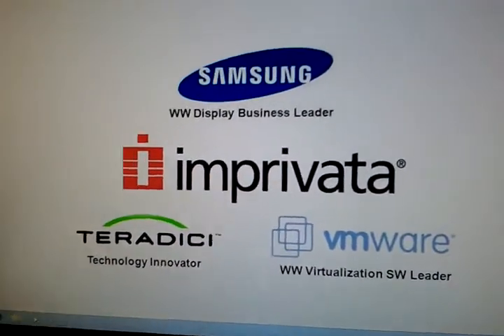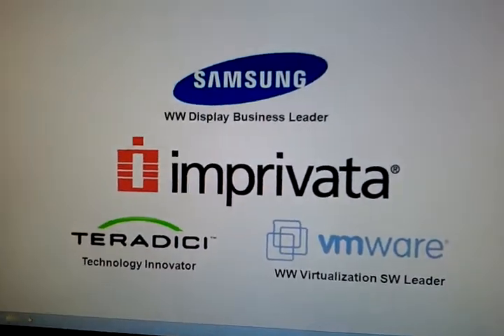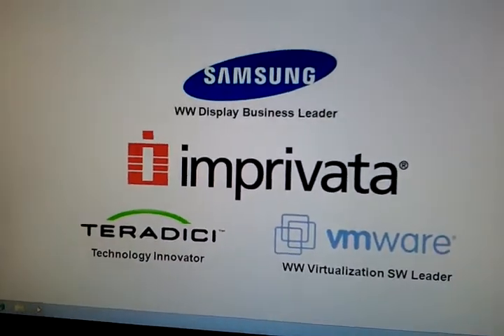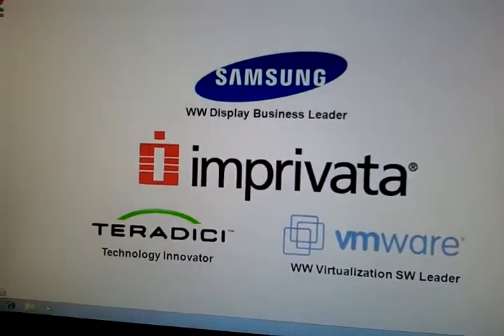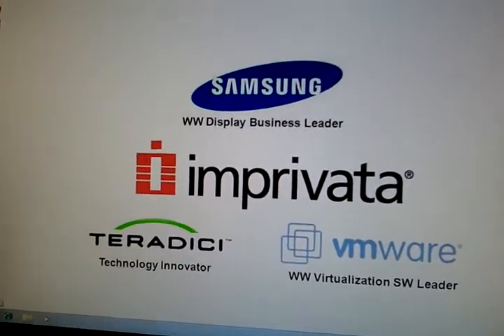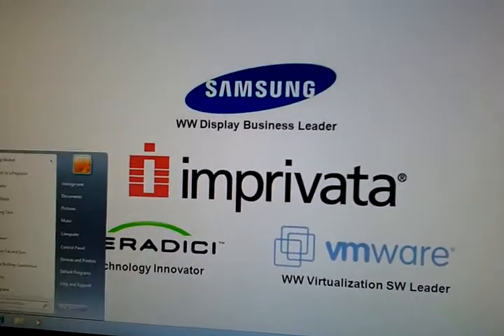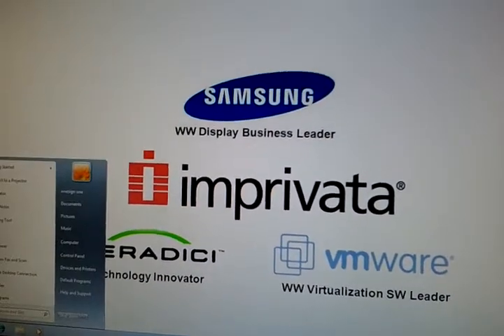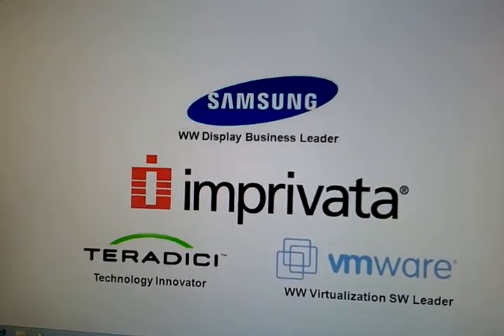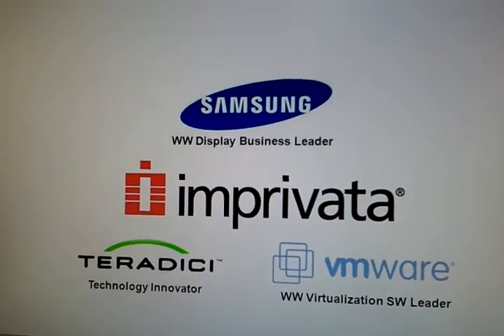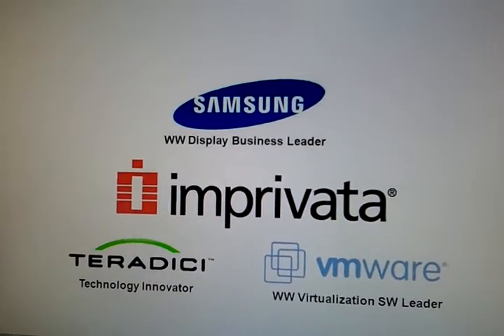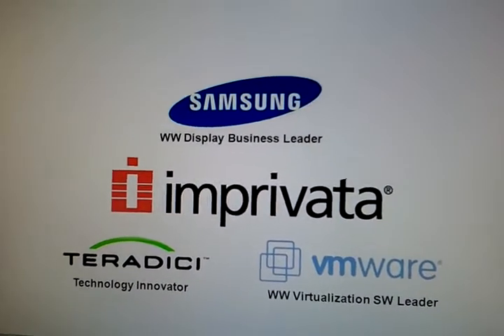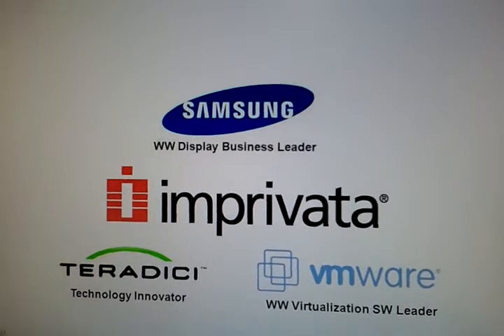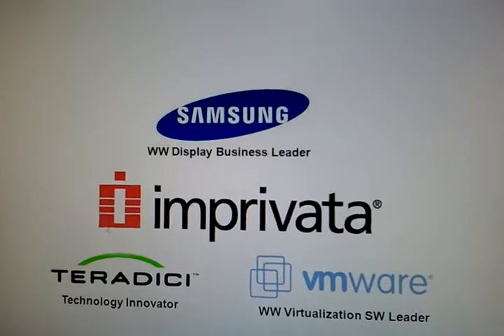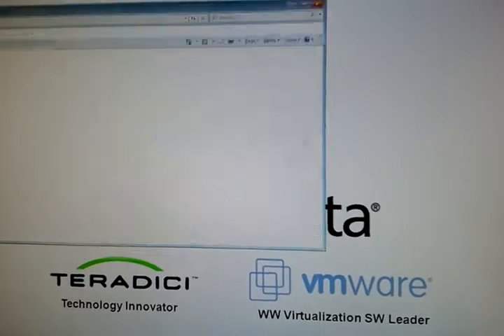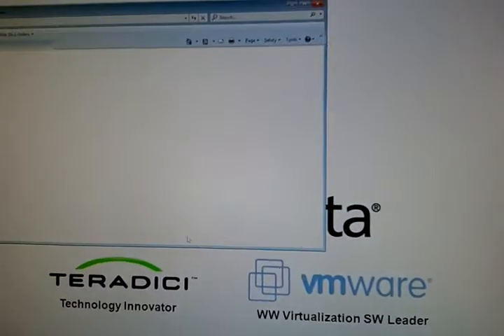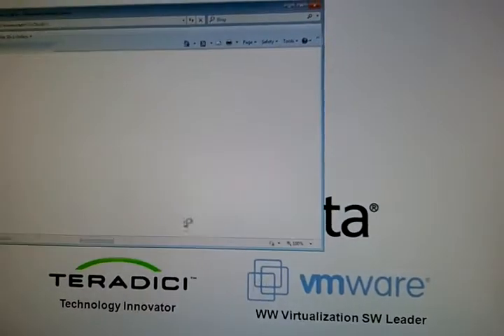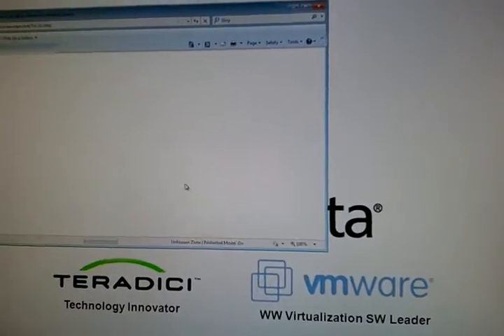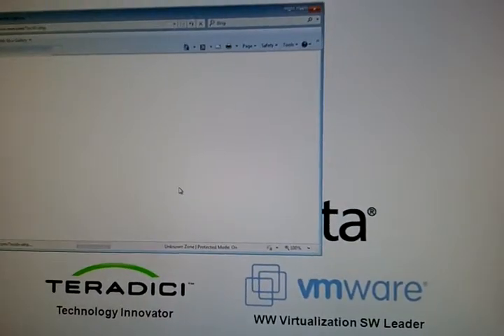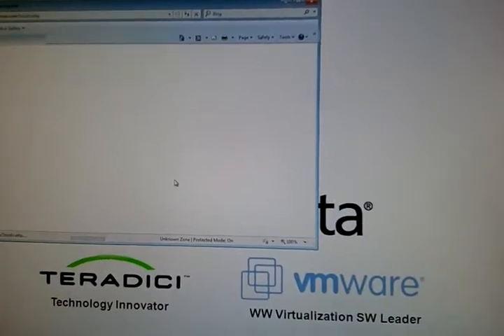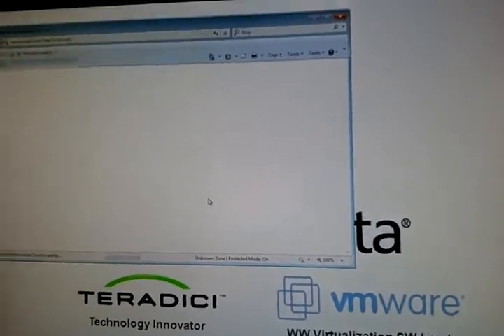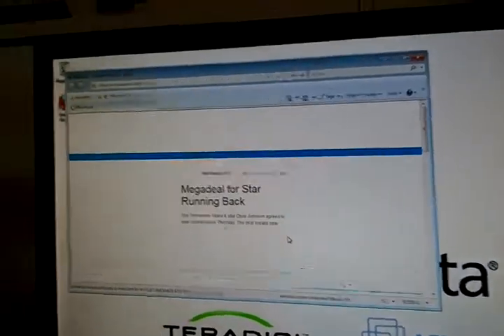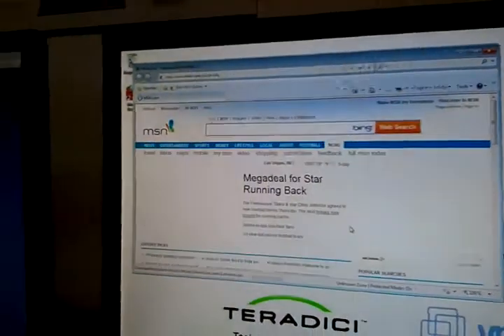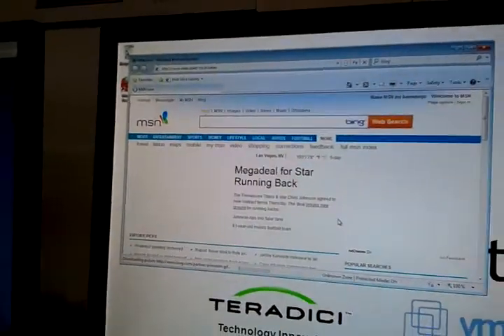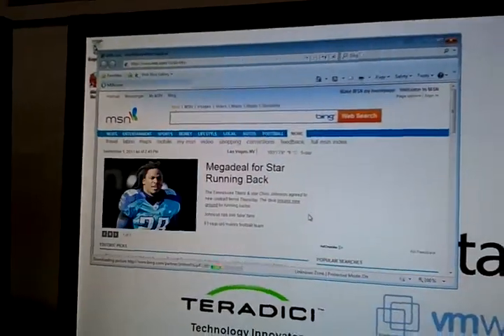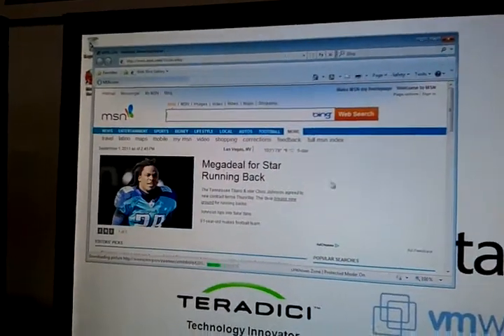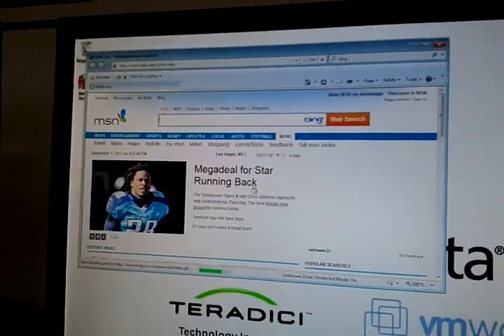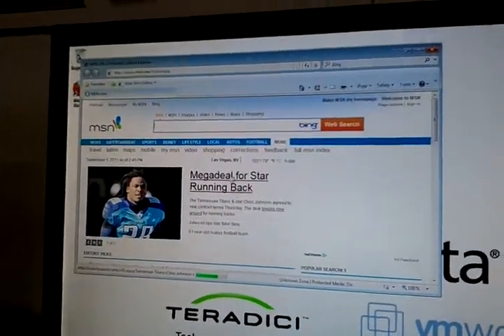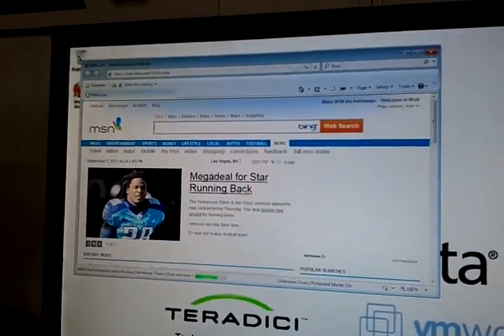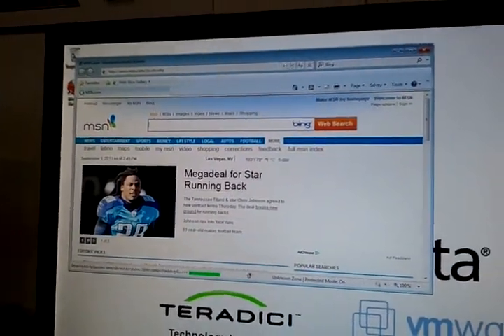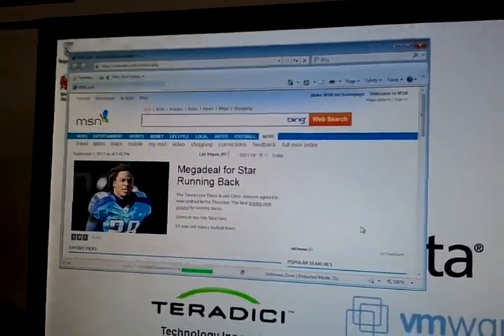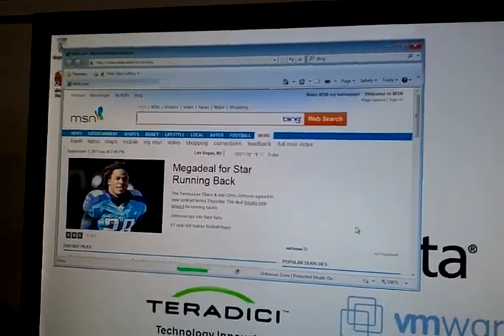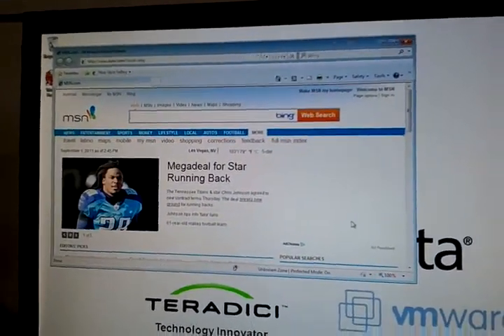Dave is already logged on and we're going to go ahead and just open up a web browser to show what it is that we've got here.